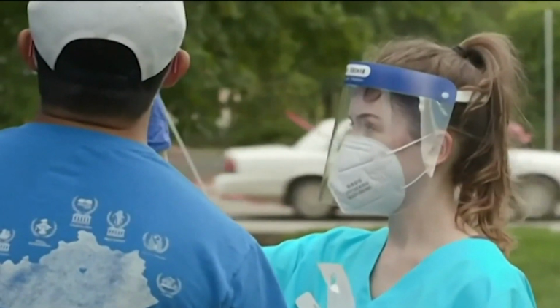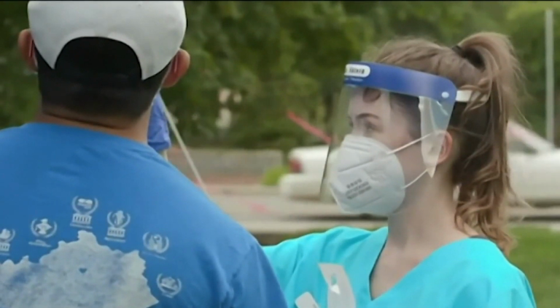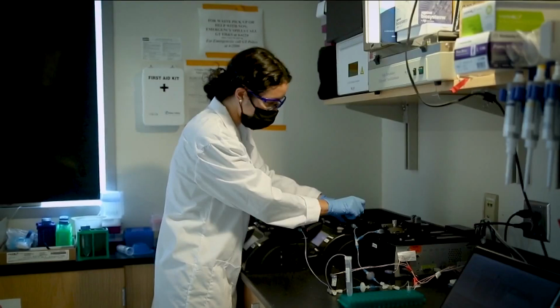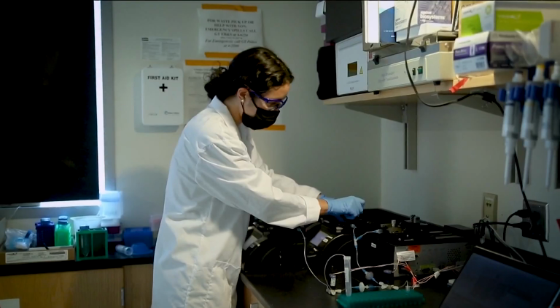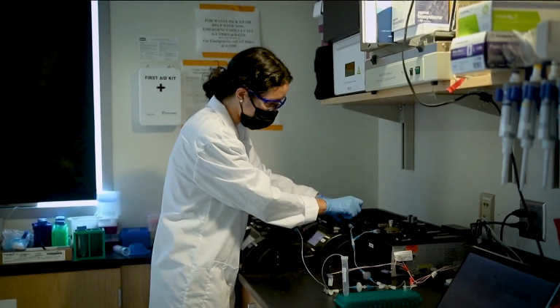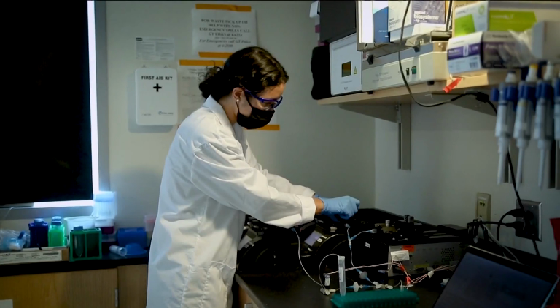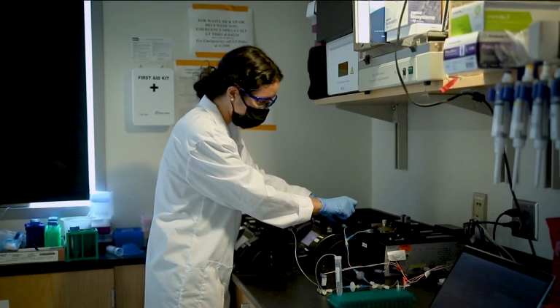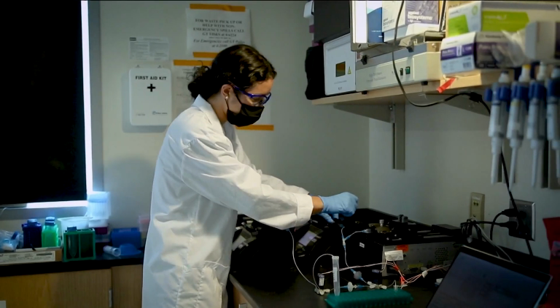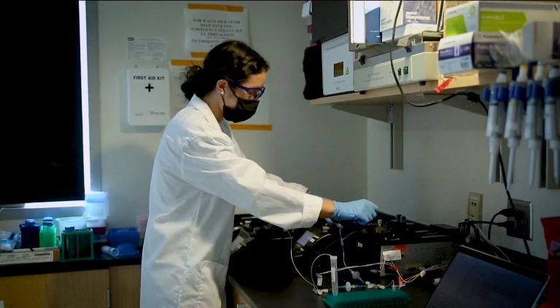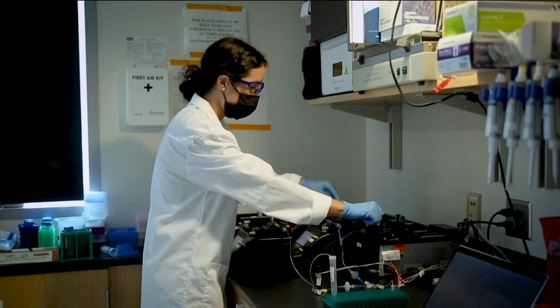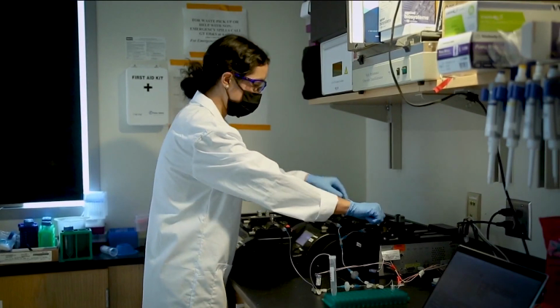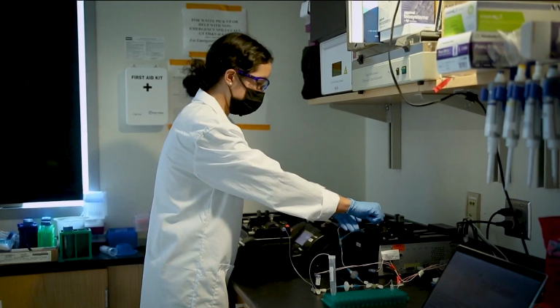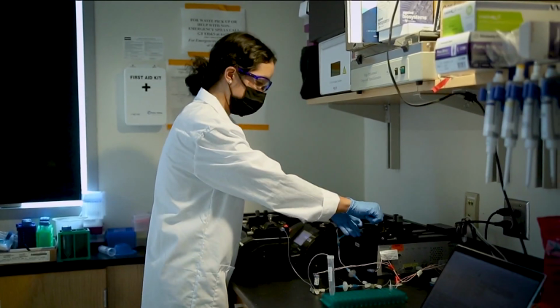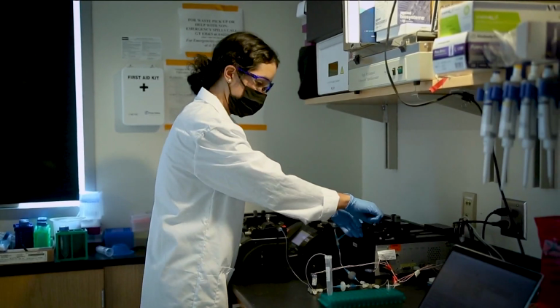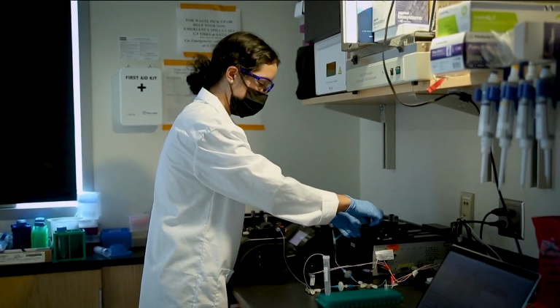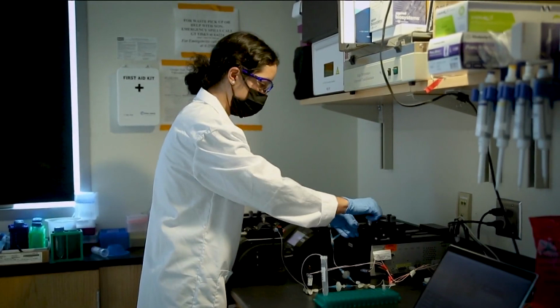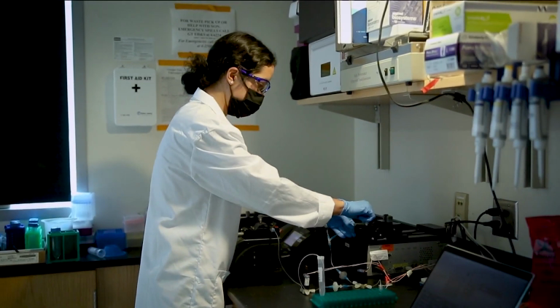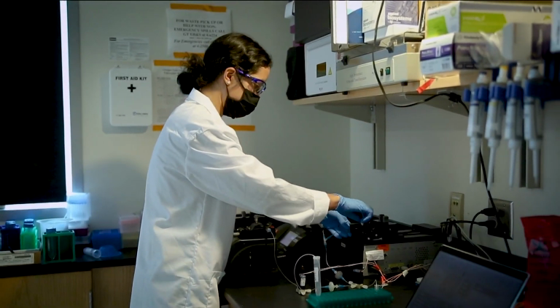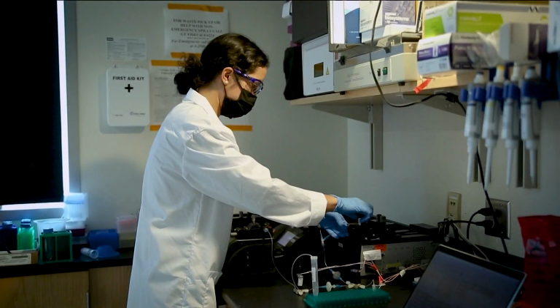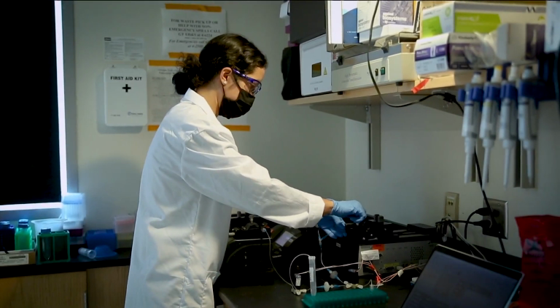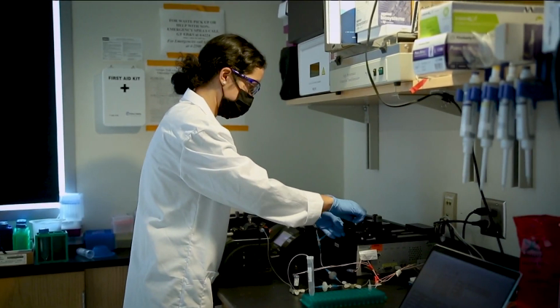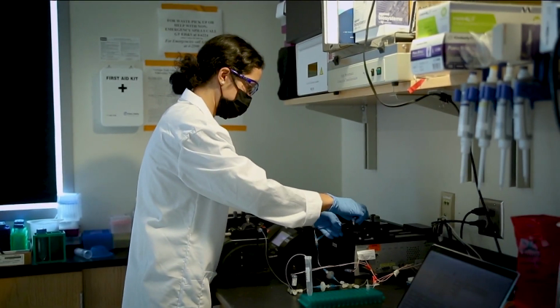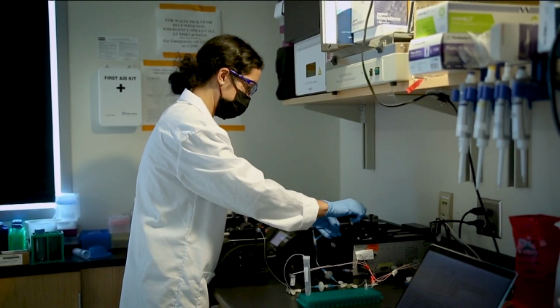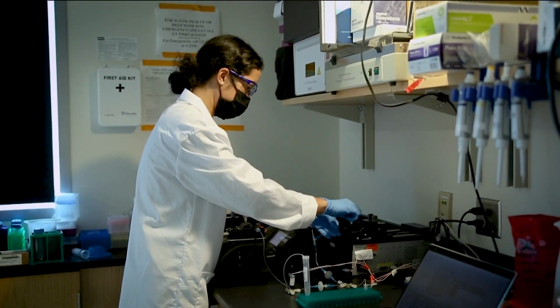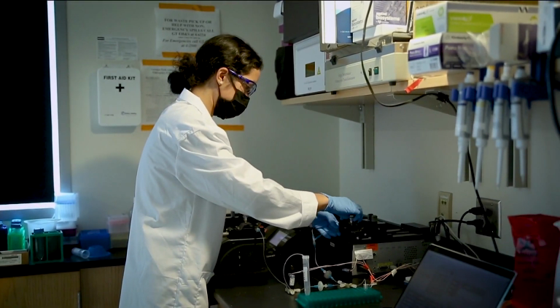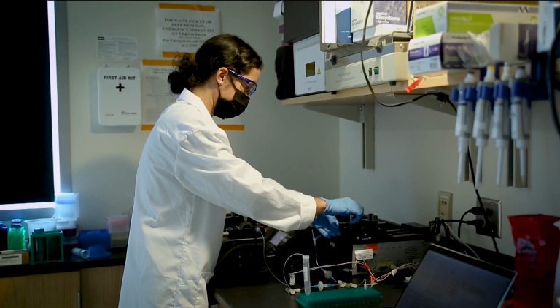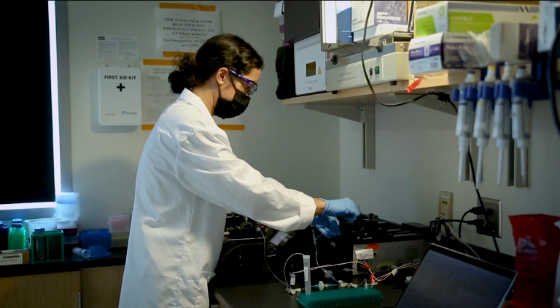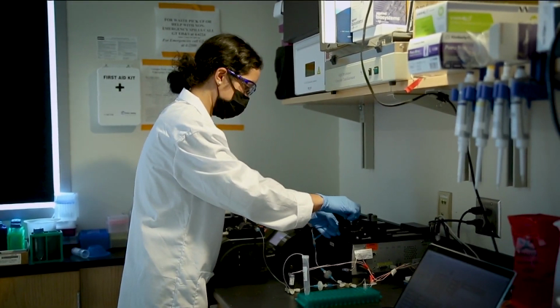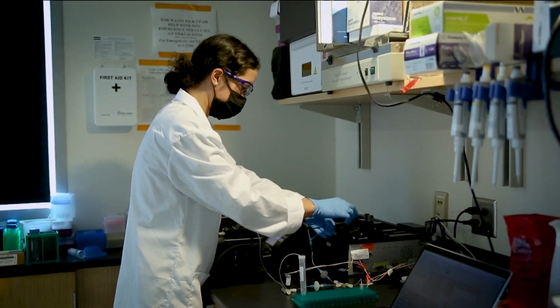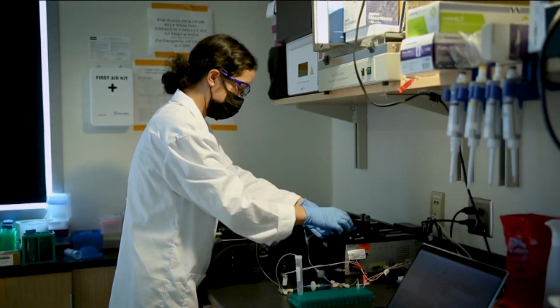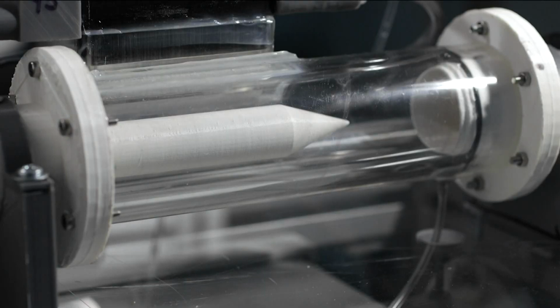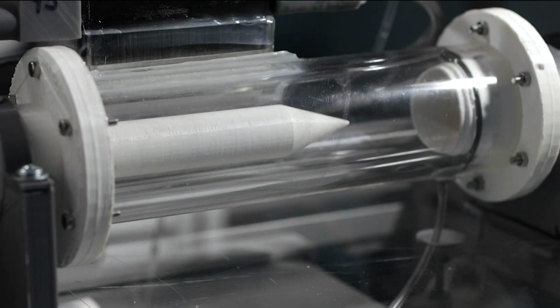They've spent years perfecting the technology. Now they're building the prototype. We think we're getting very close and we're very excited.